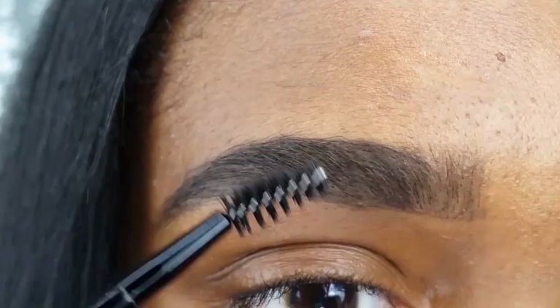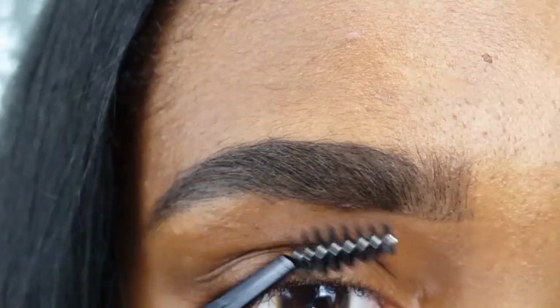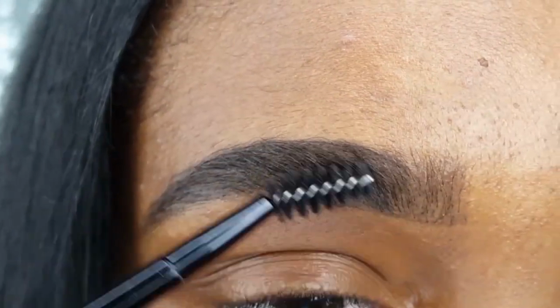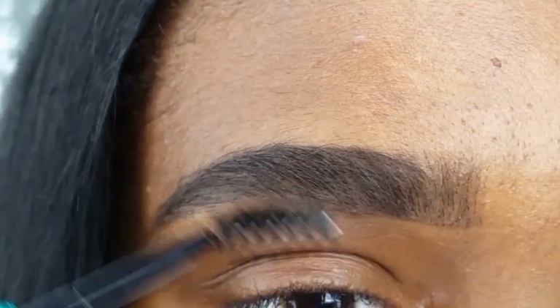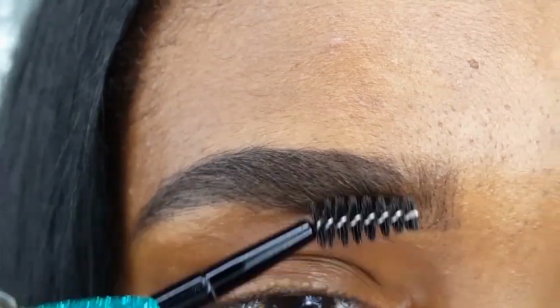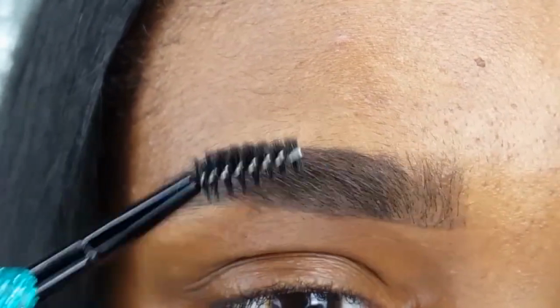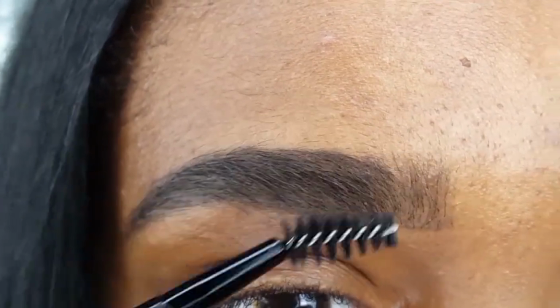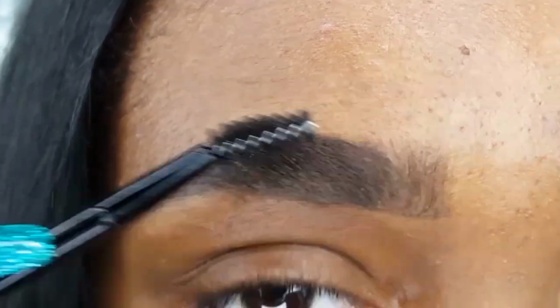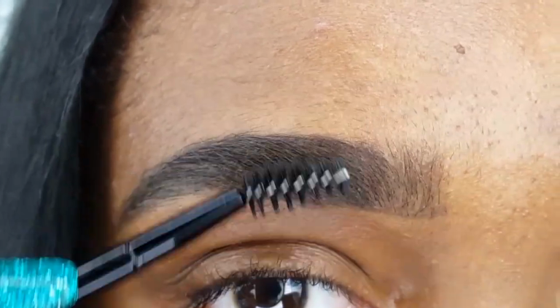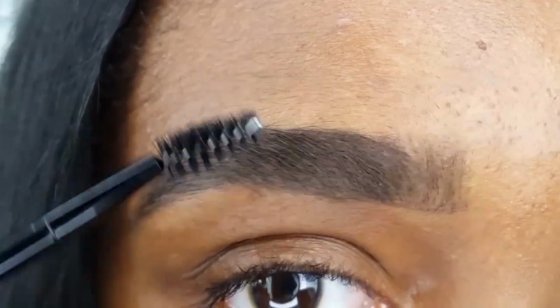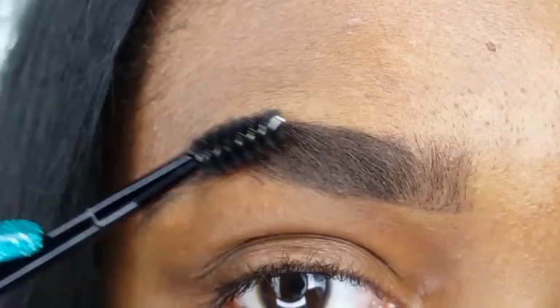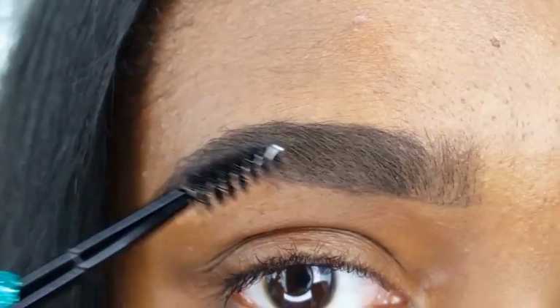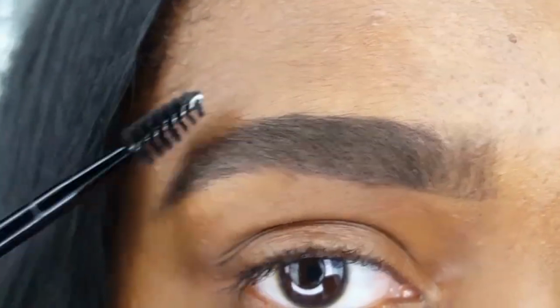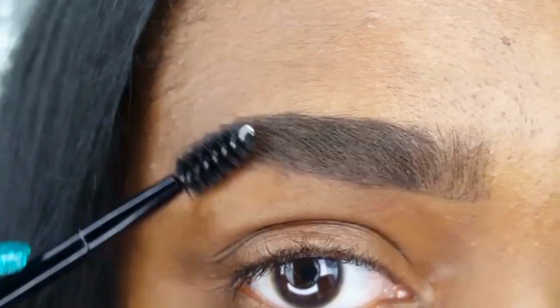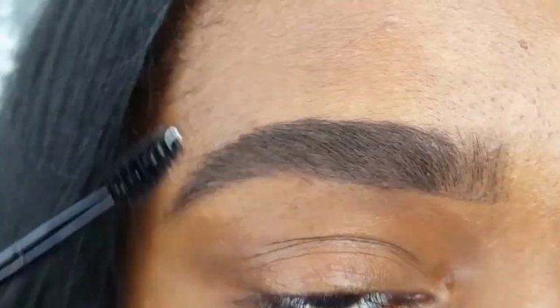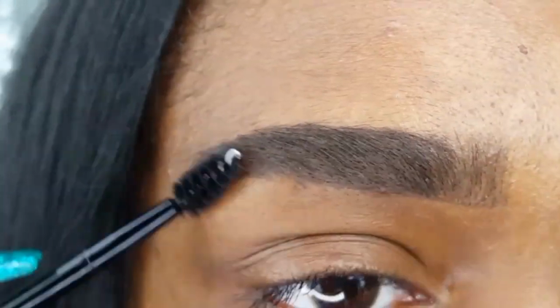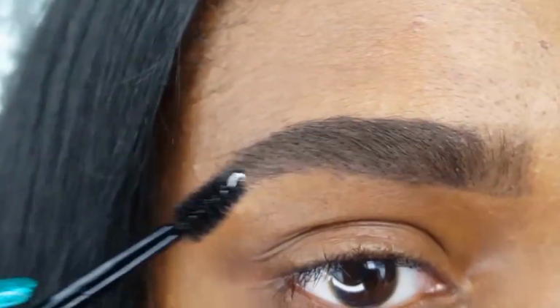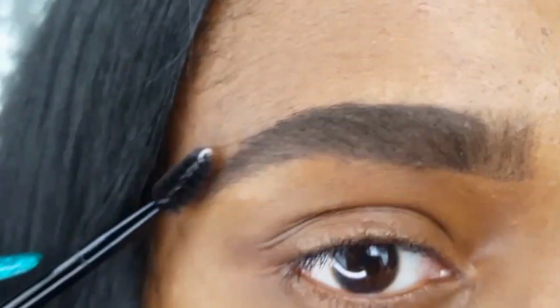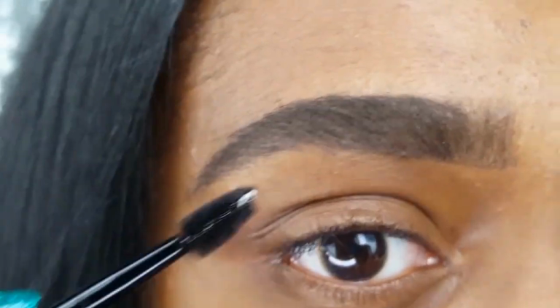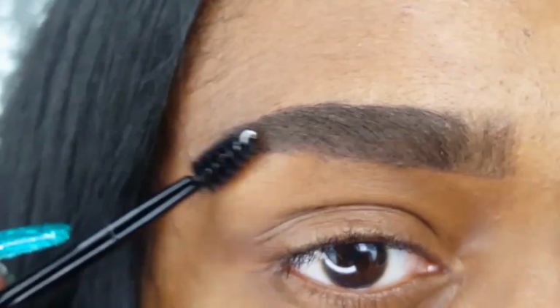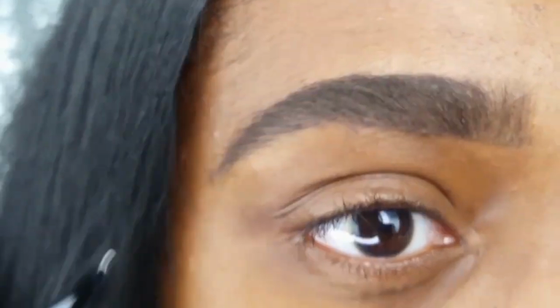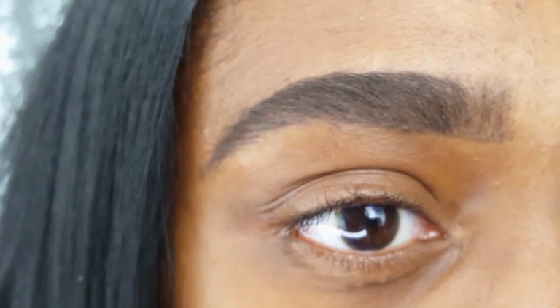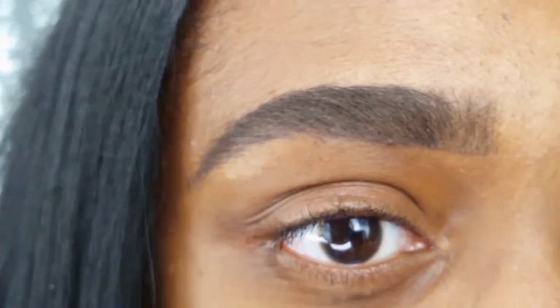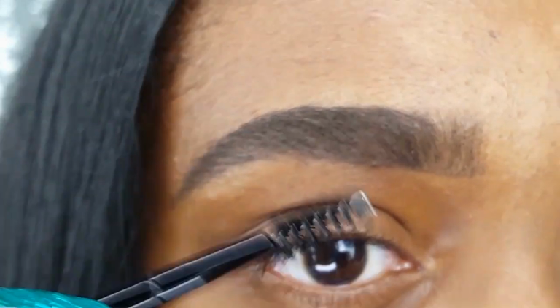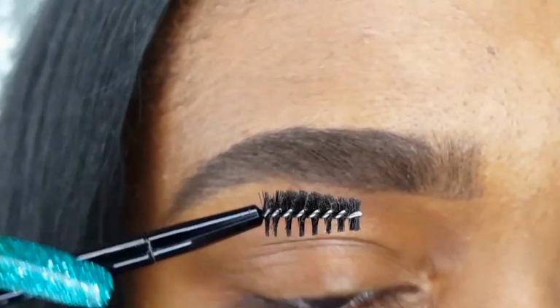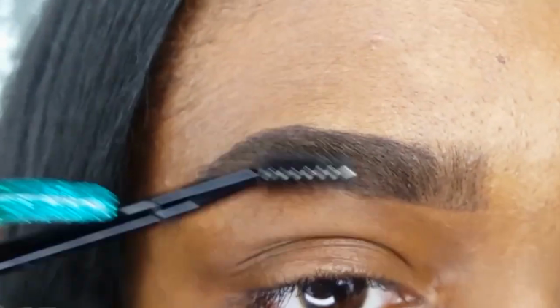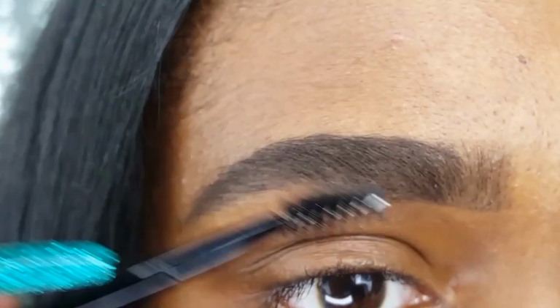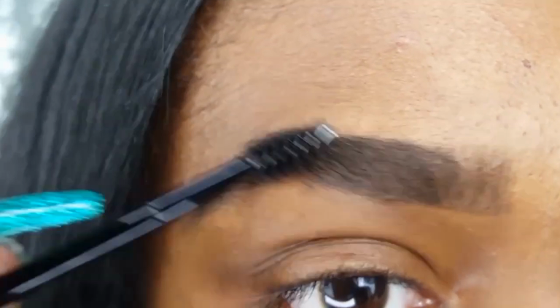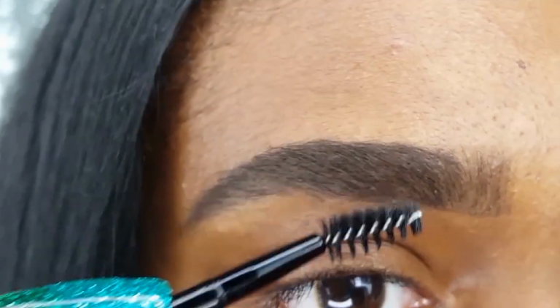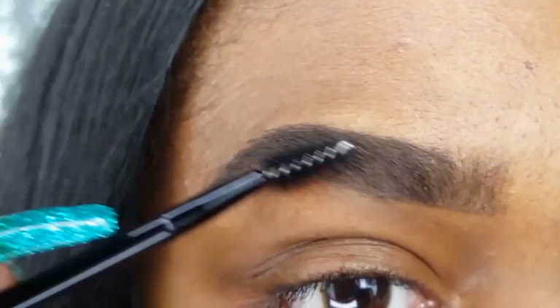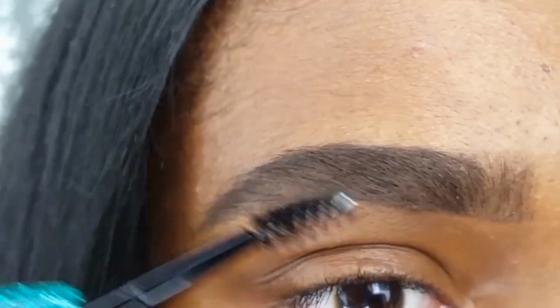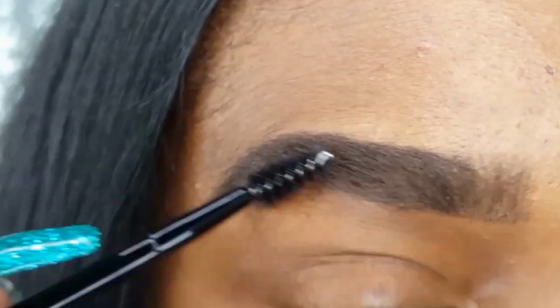With the spoolie side, I am now brushing that product through, making sure it's all nice and blended.